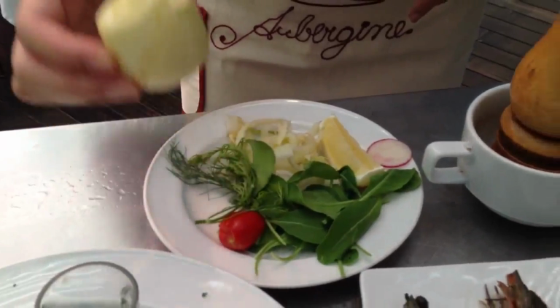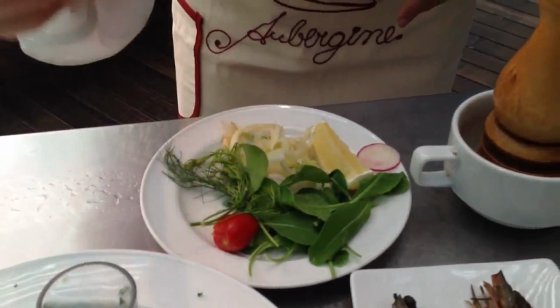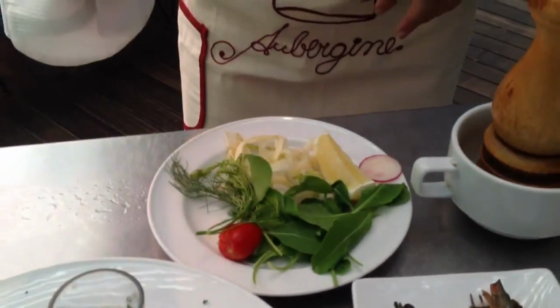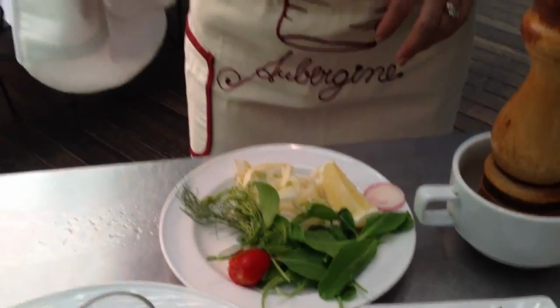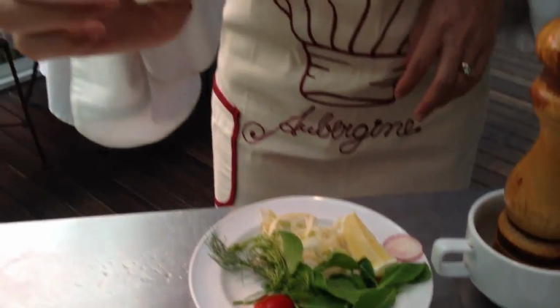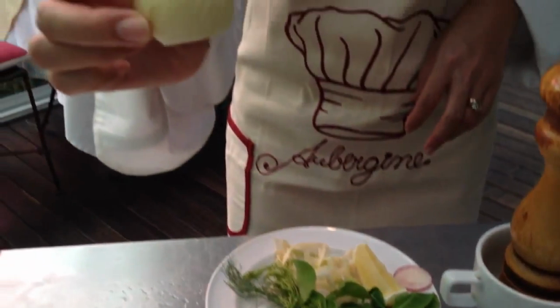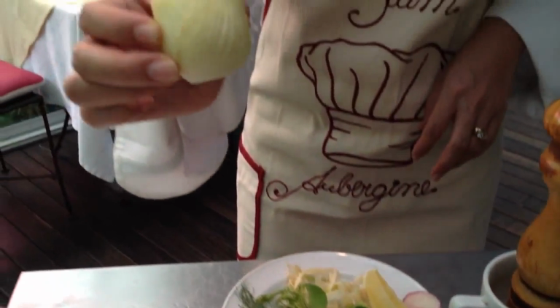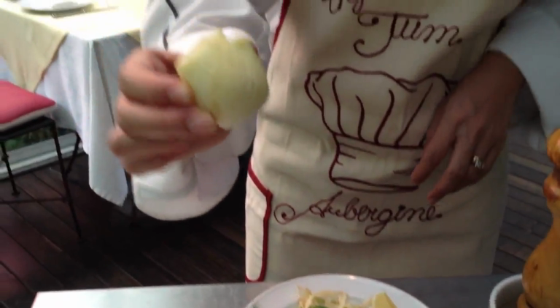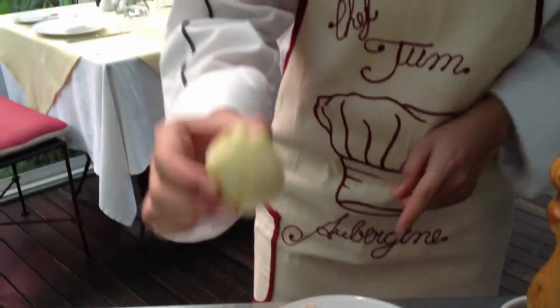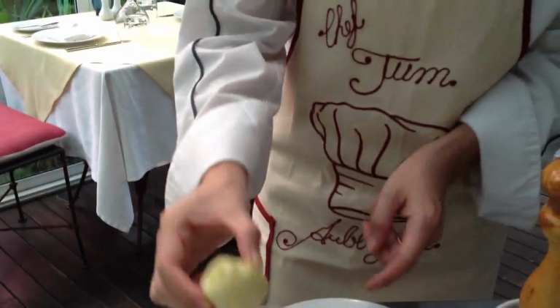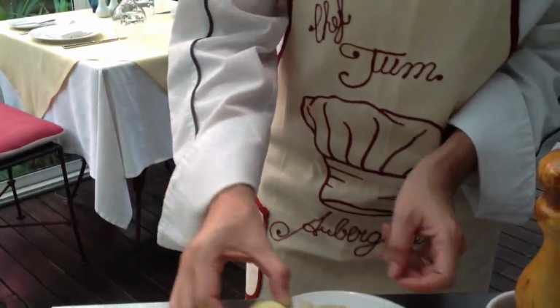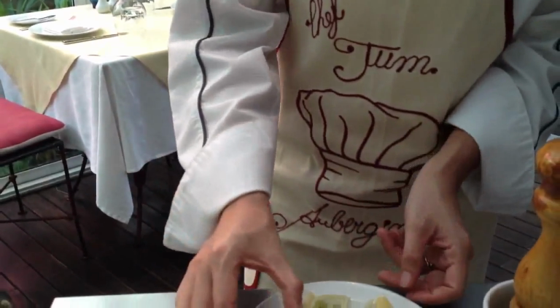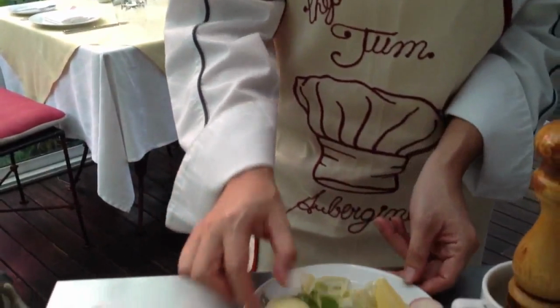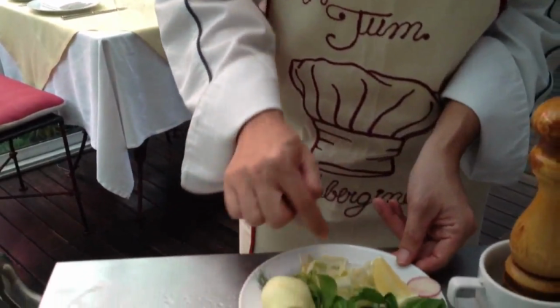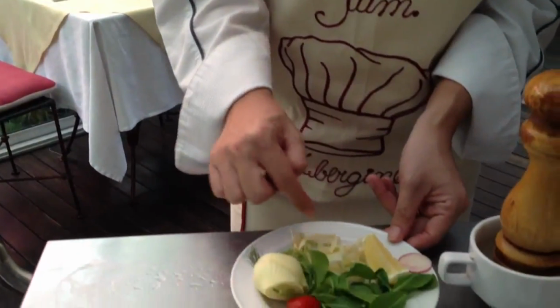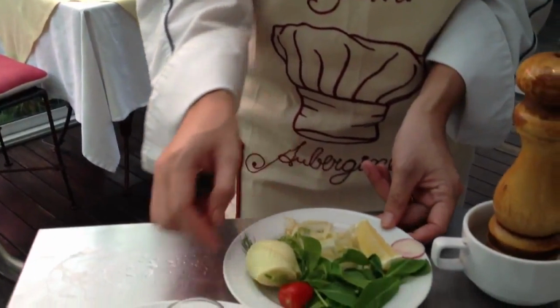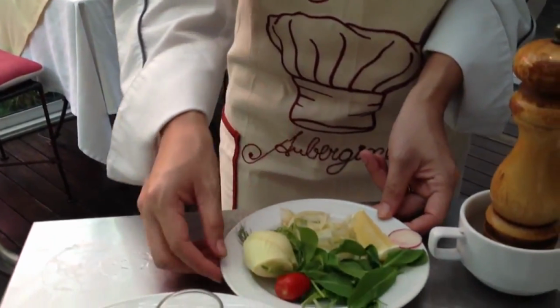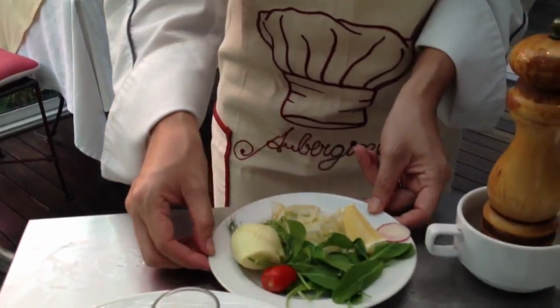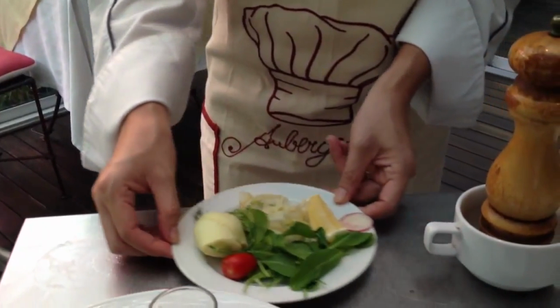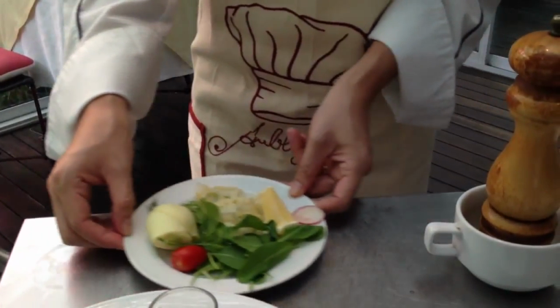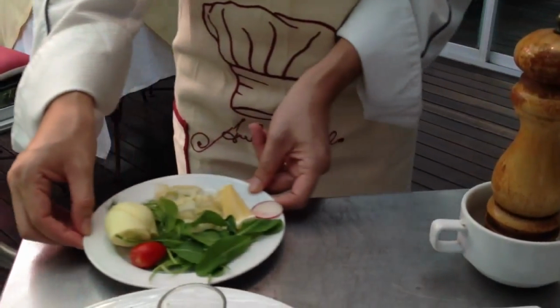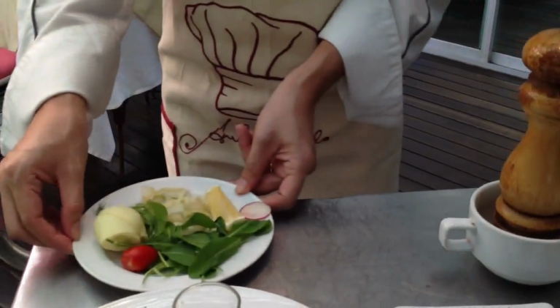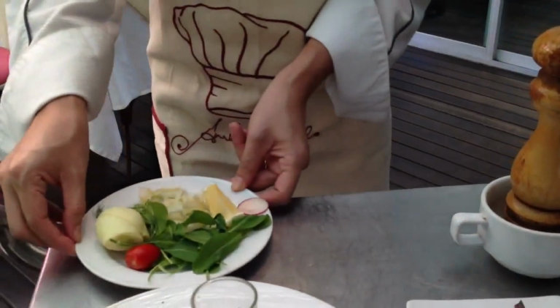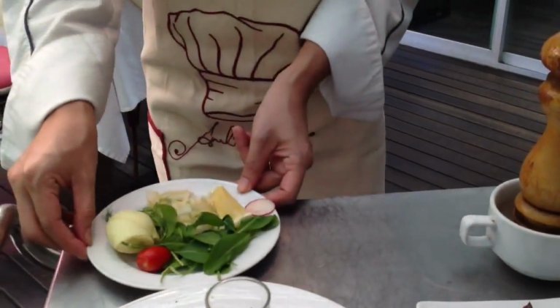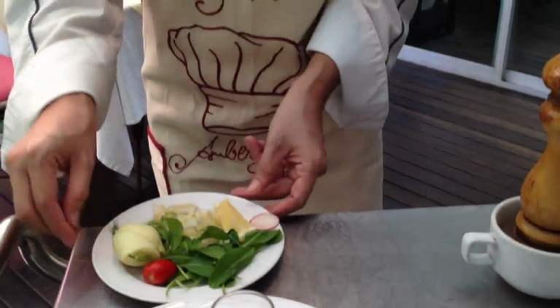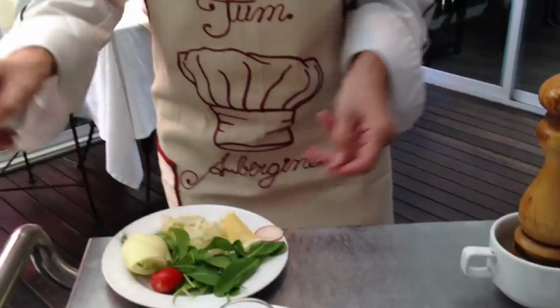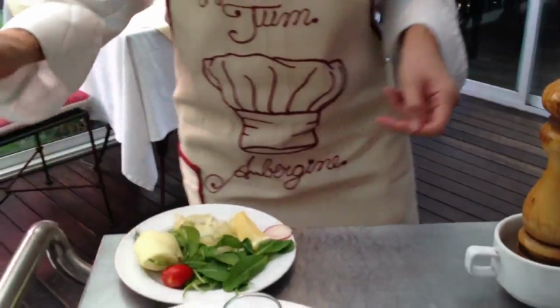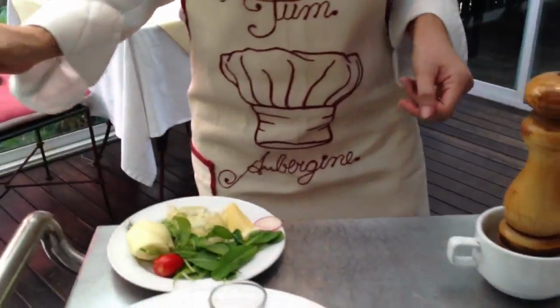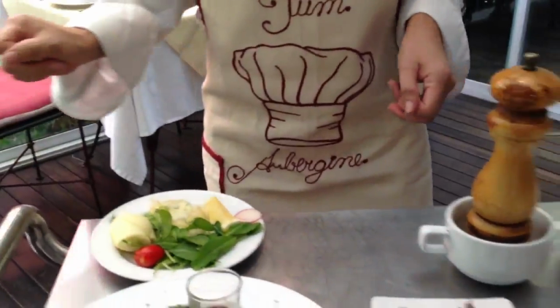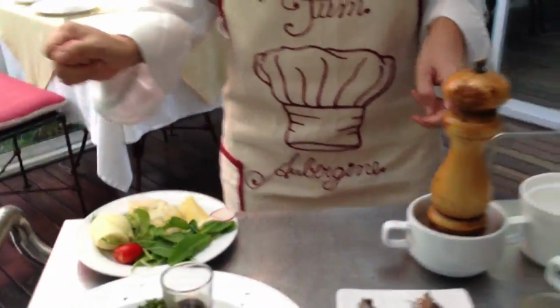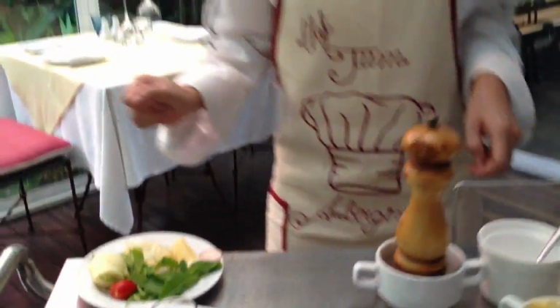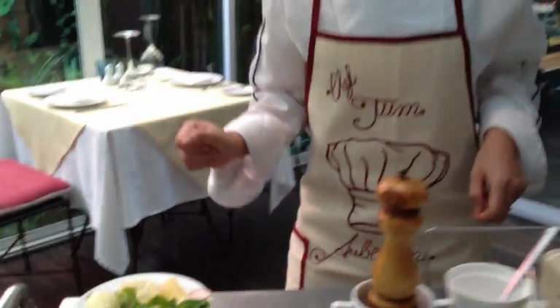And then we serve it with rocket salad and fennel, already sliced. This is the fennel - it has already been sliced. So I'm going to show you how to make it.